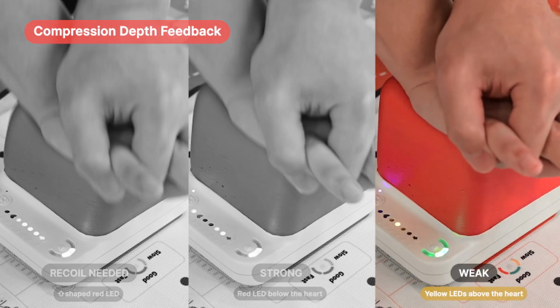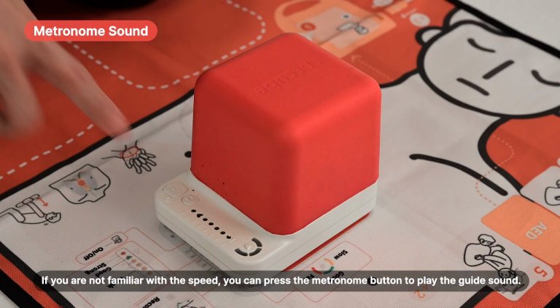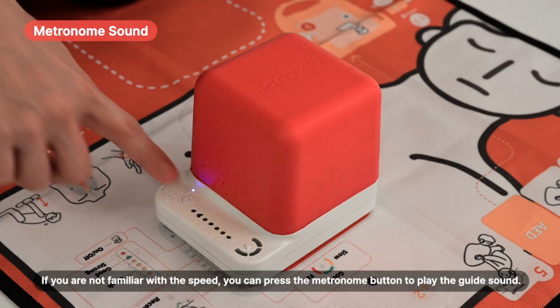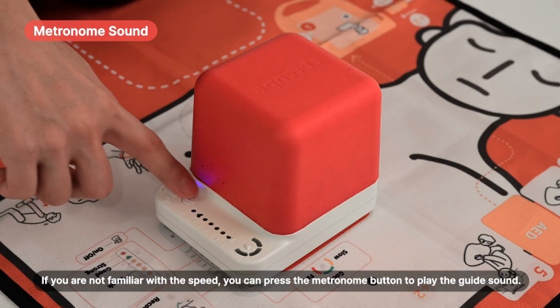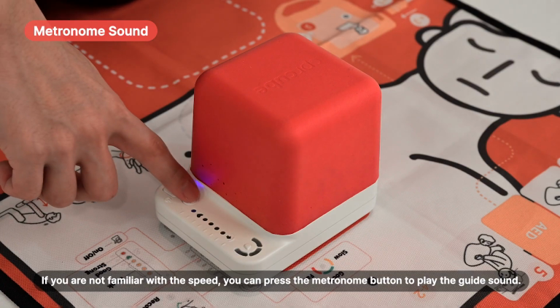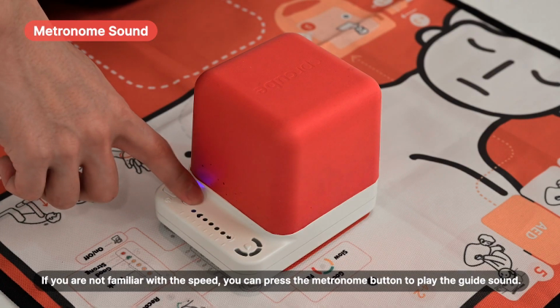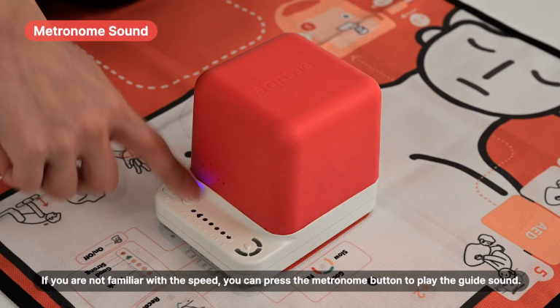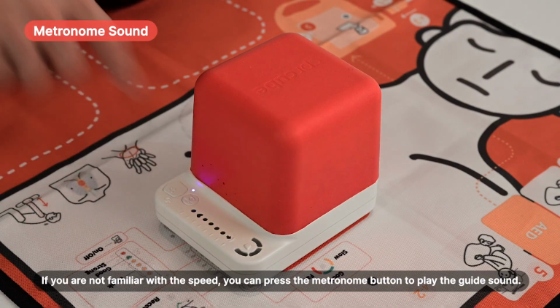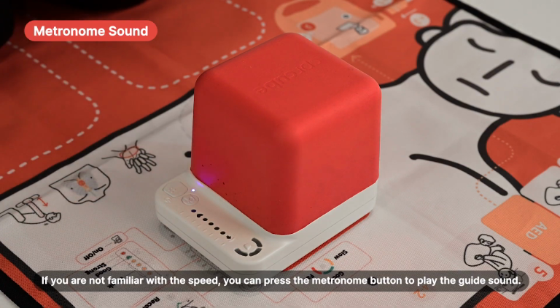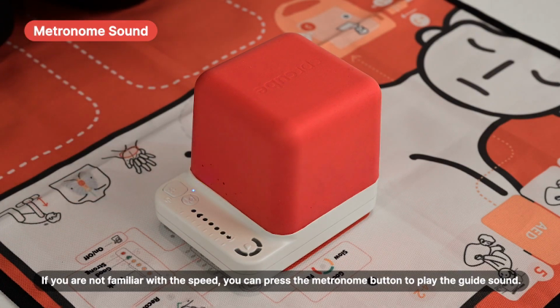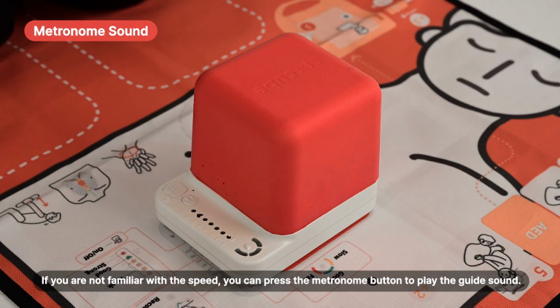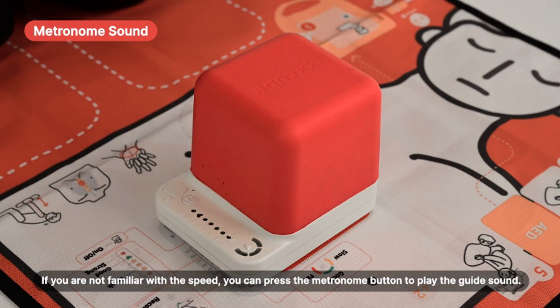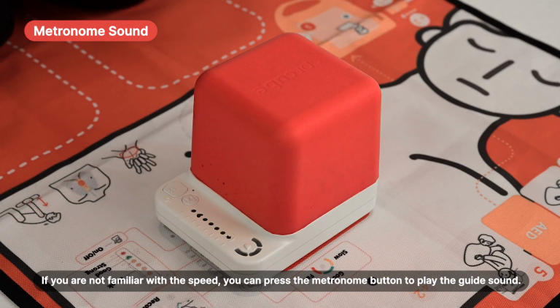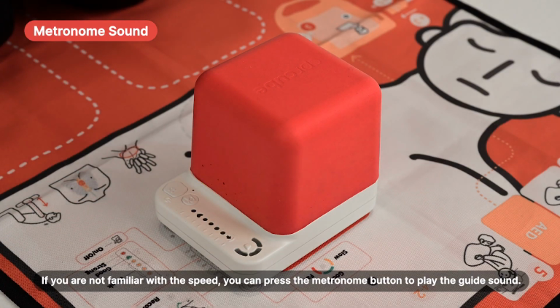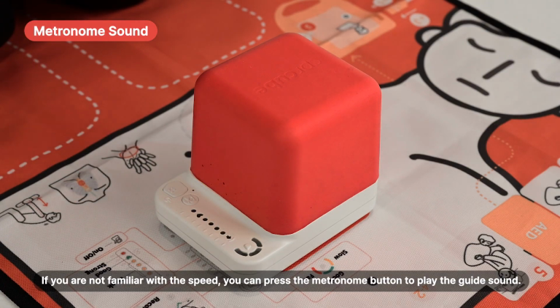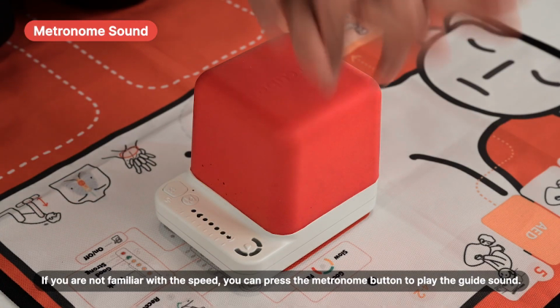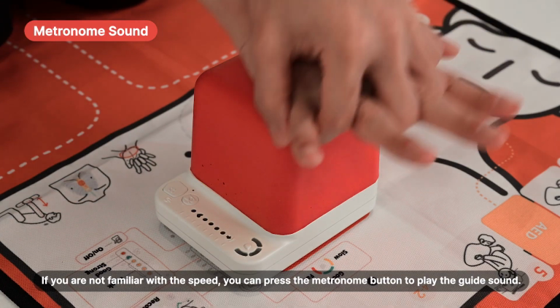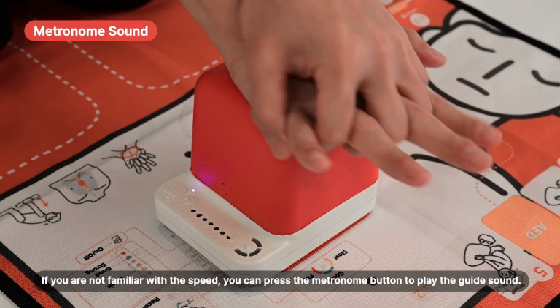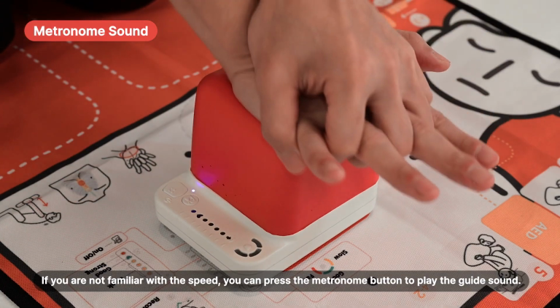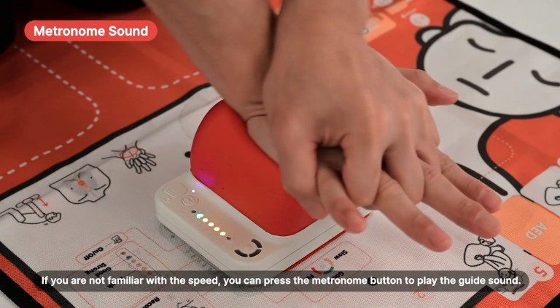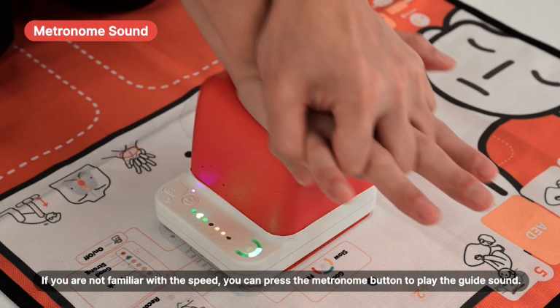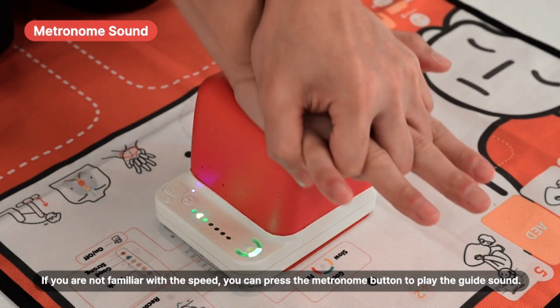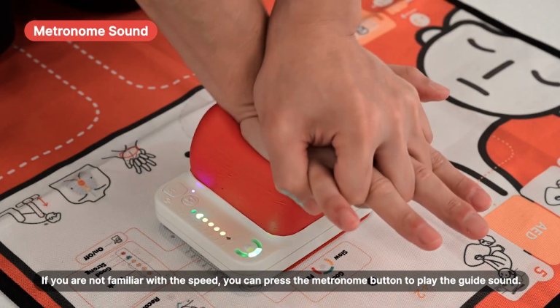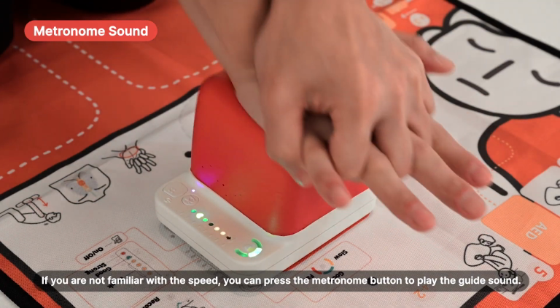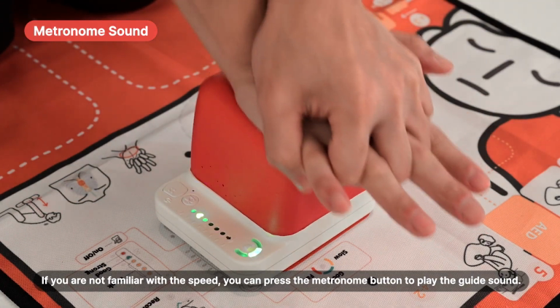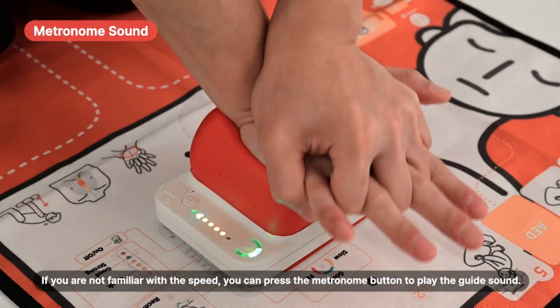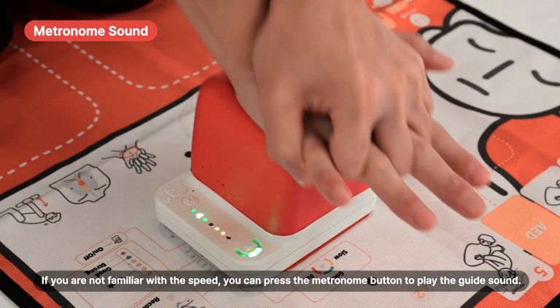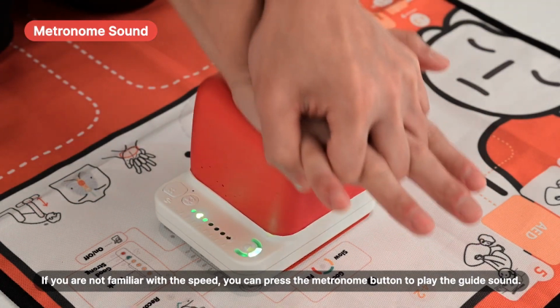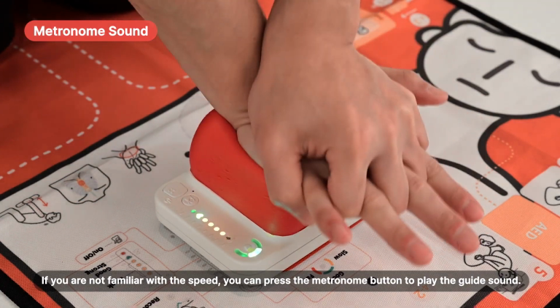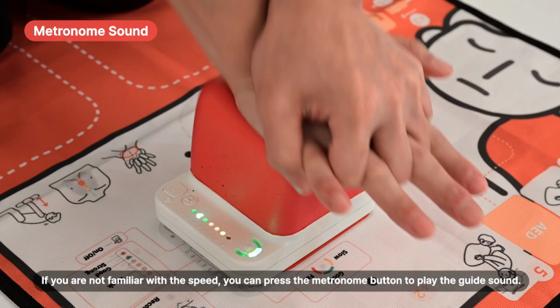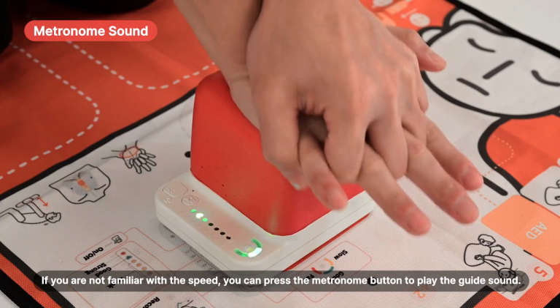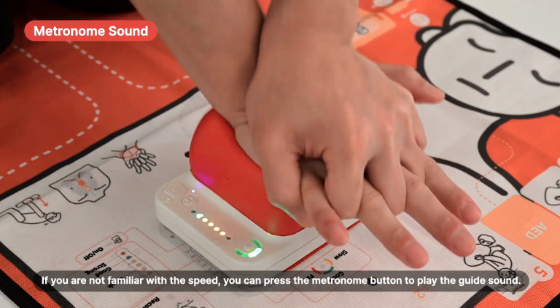If you're not familiar with the speed, pressing the metronome button will play the guide sound.